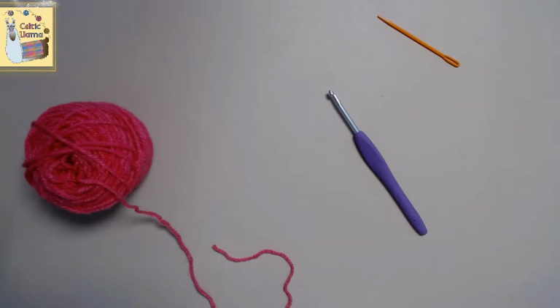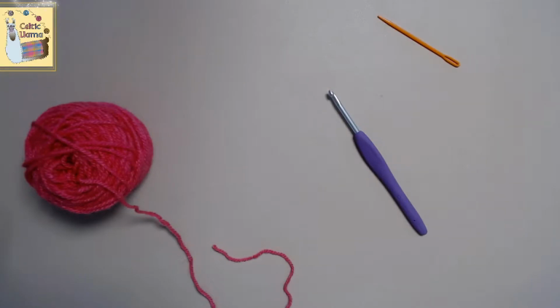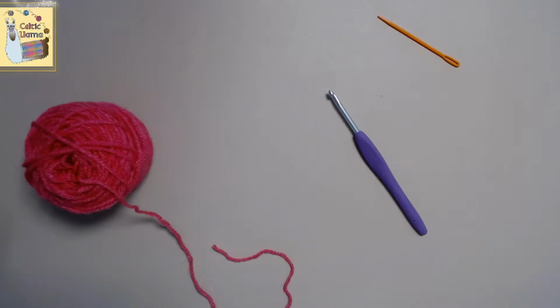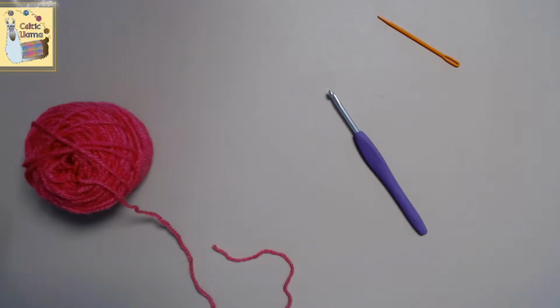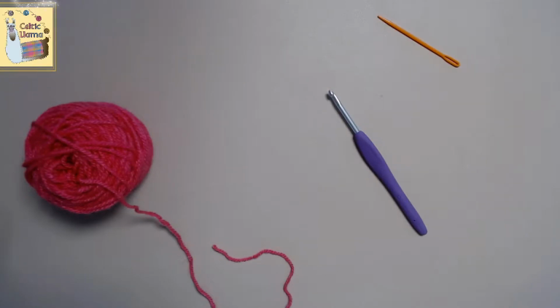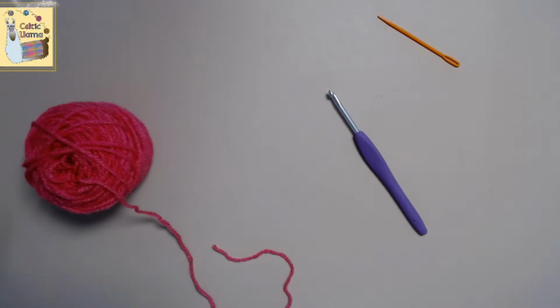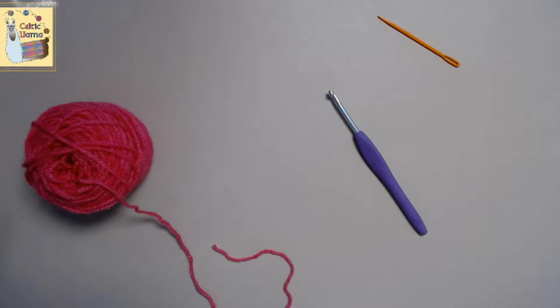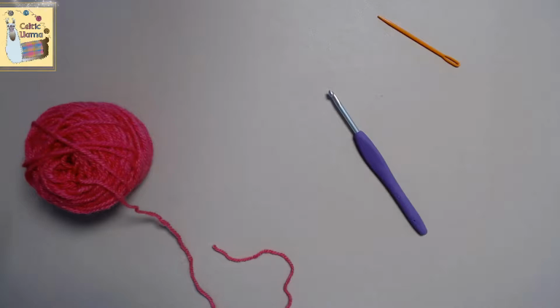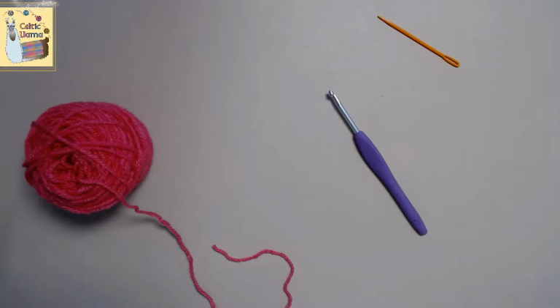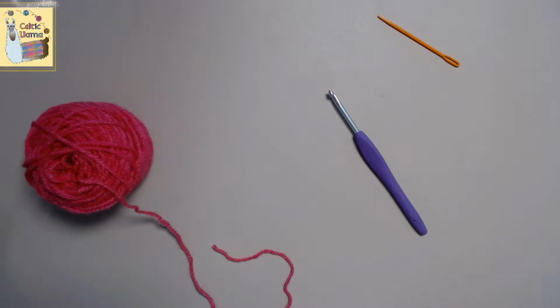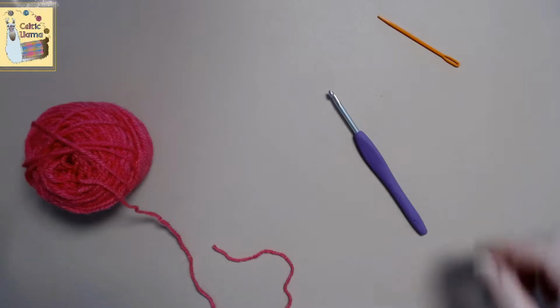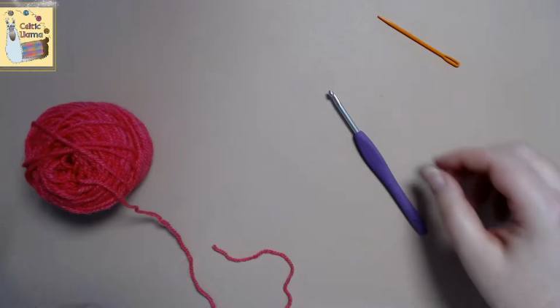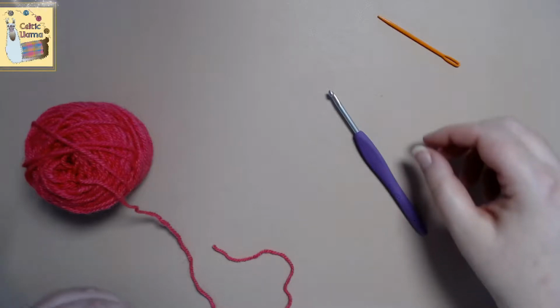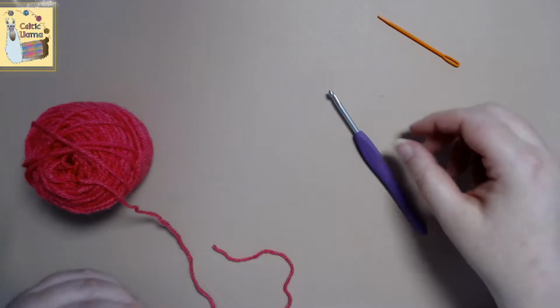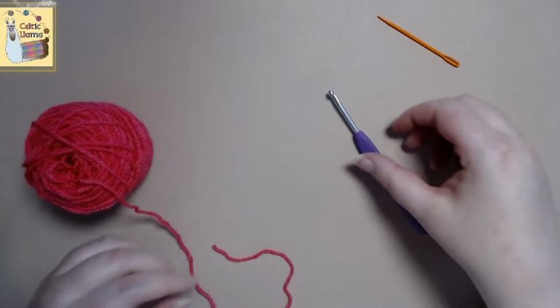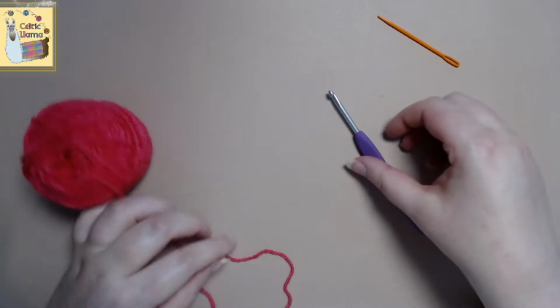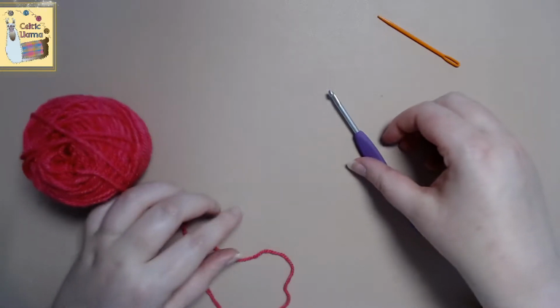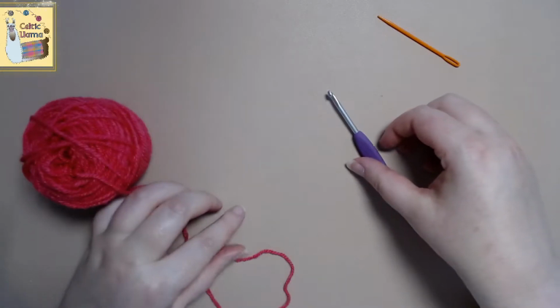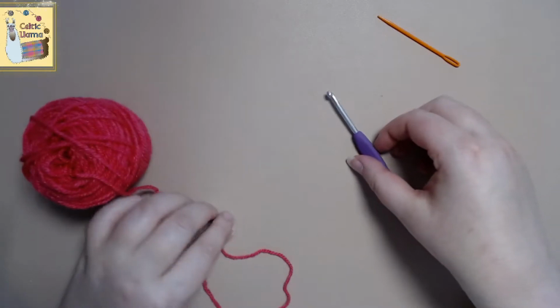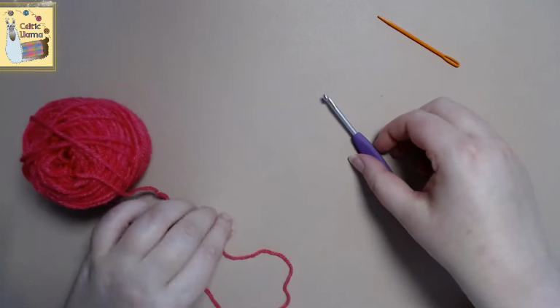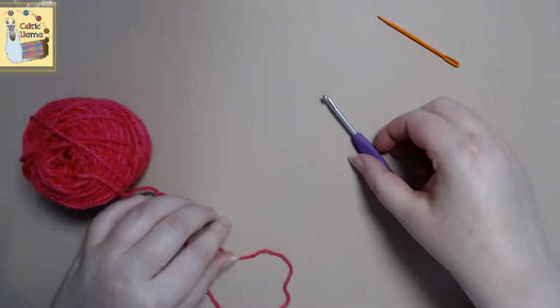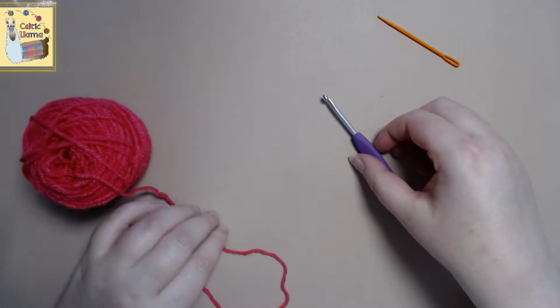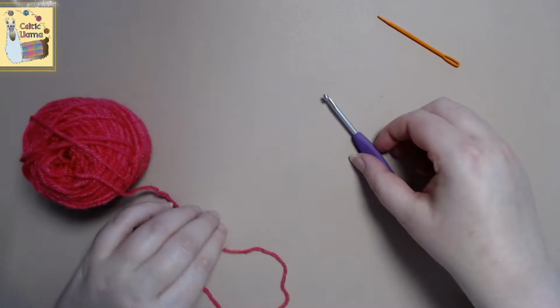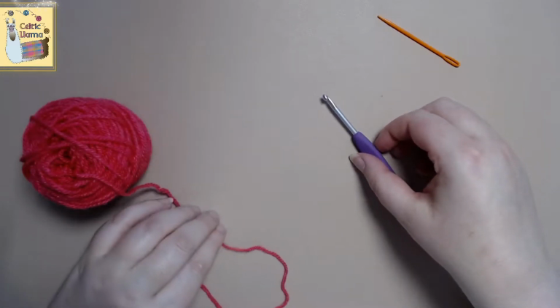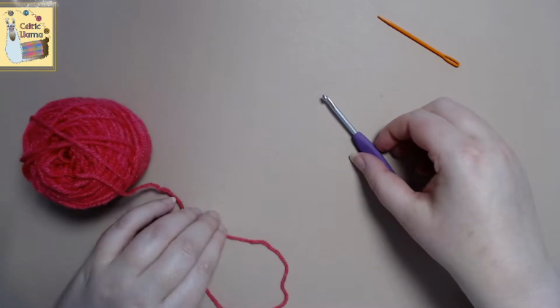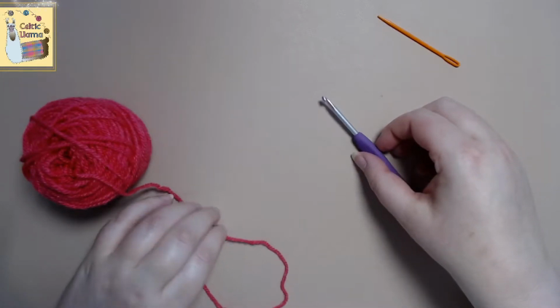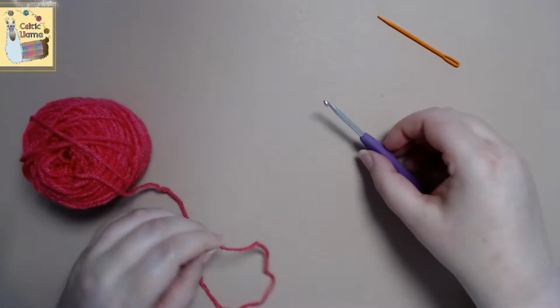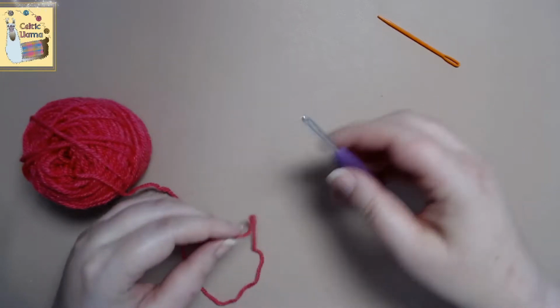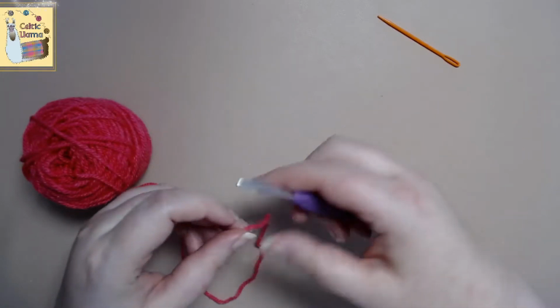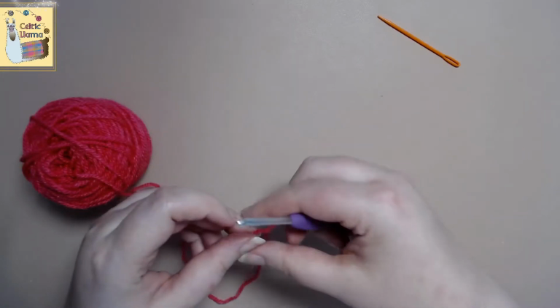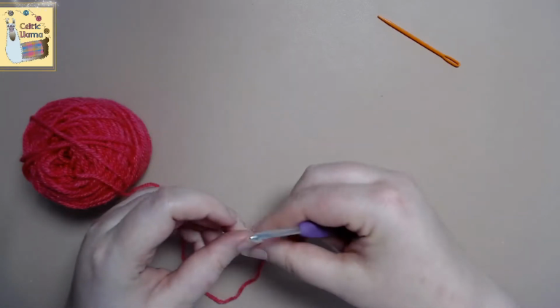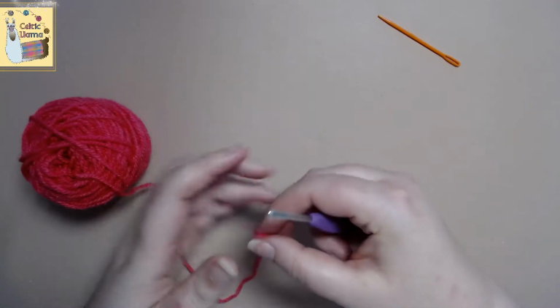Welcome to the Celtic Llama. In today's tutorial I'll be showing you how to crochet a flower.